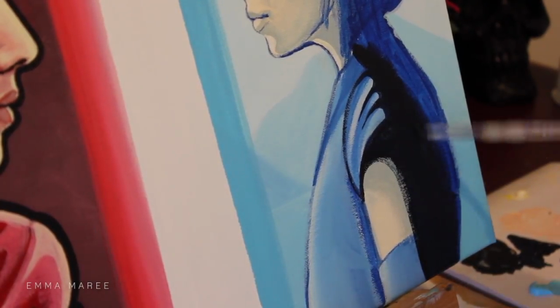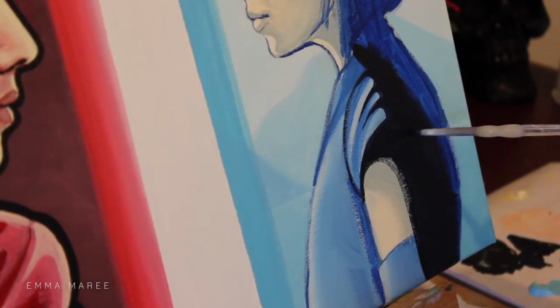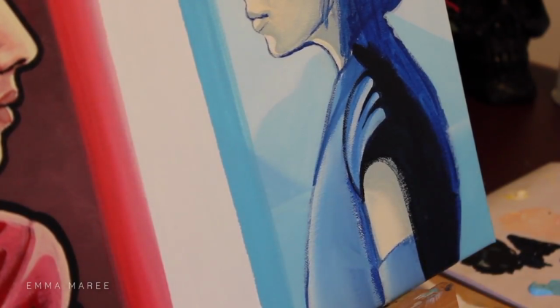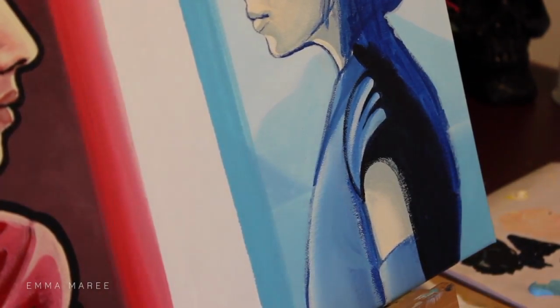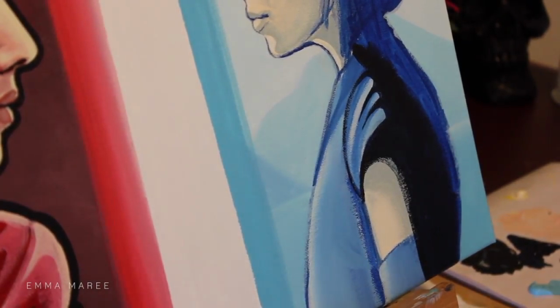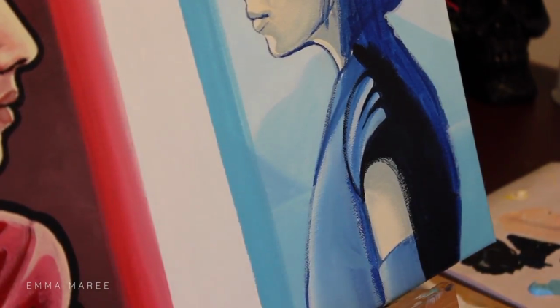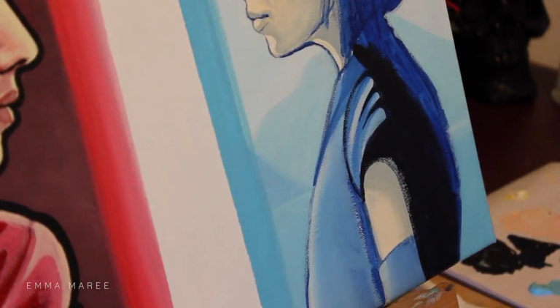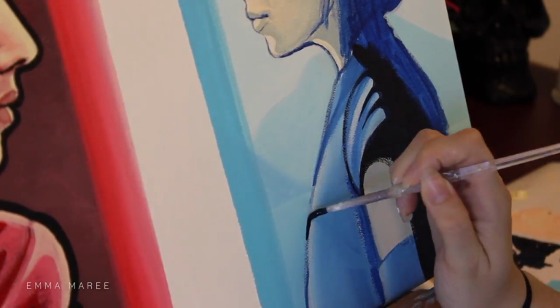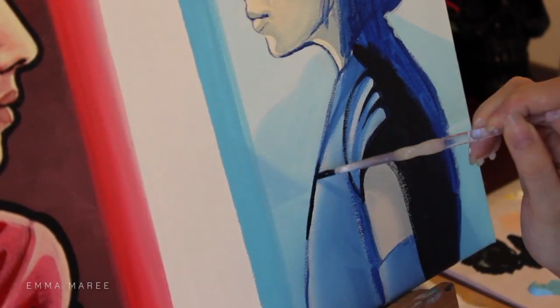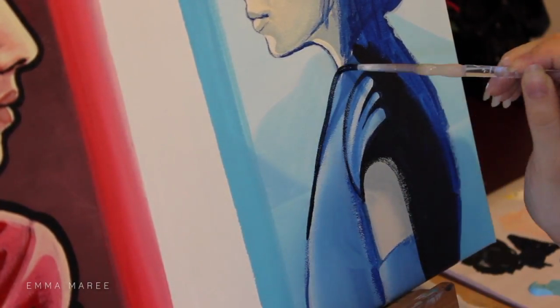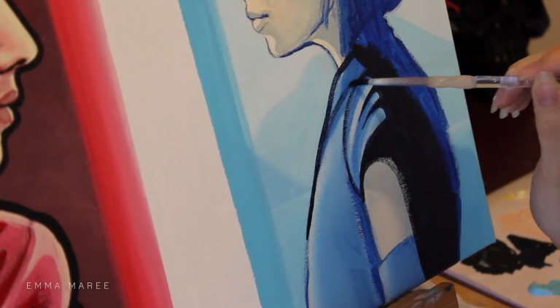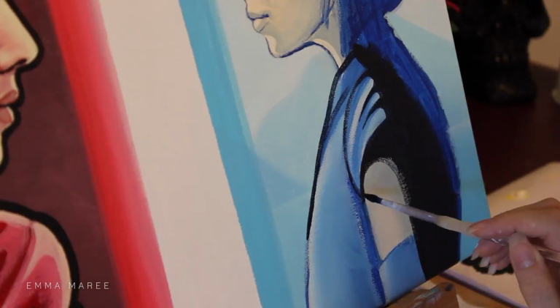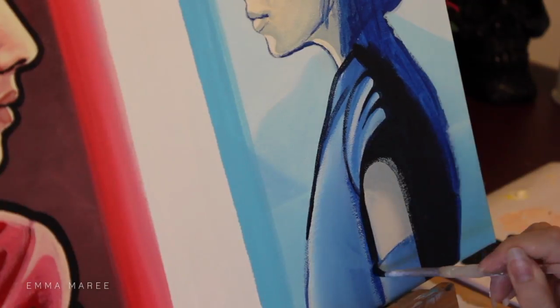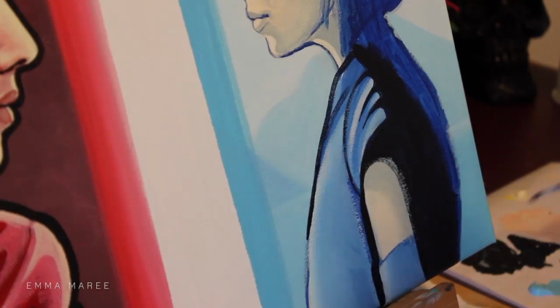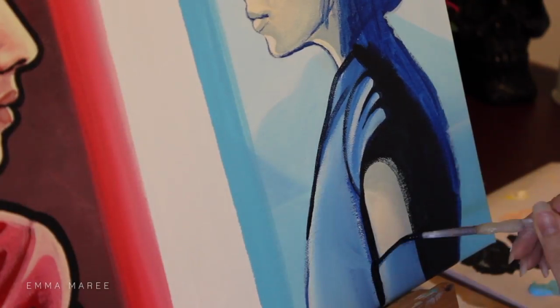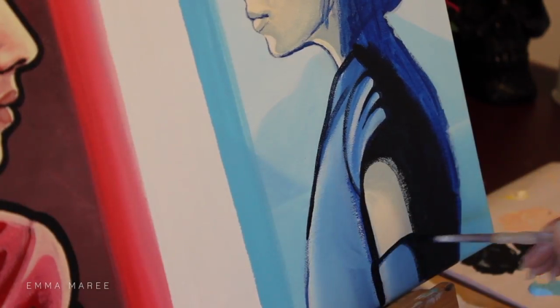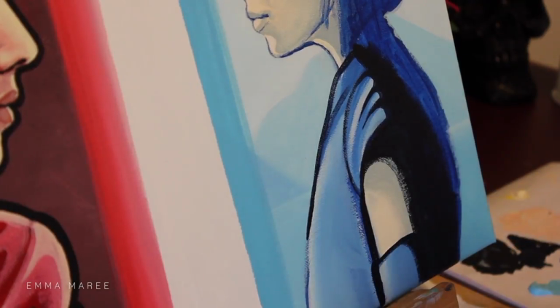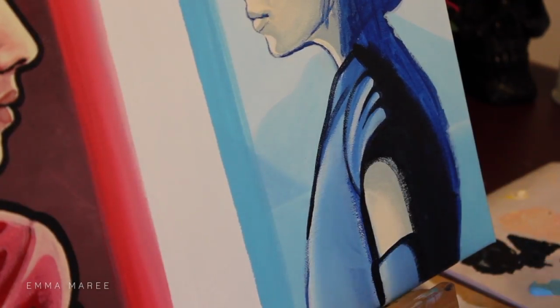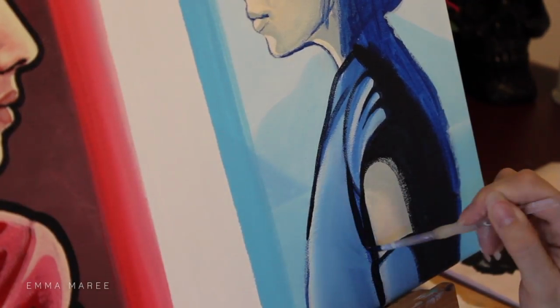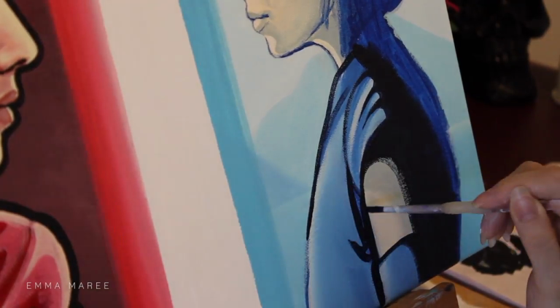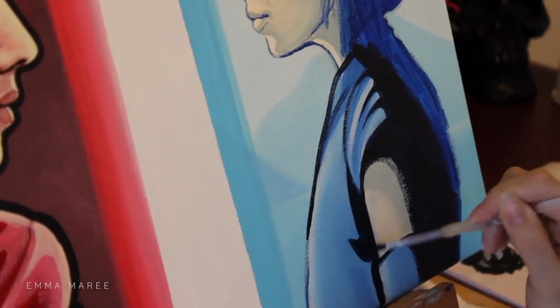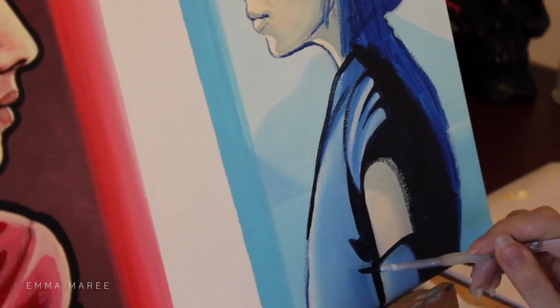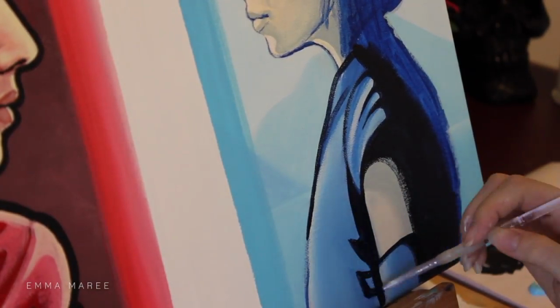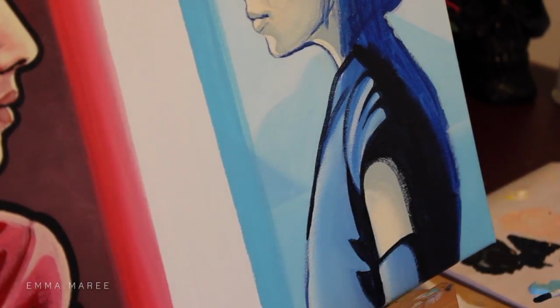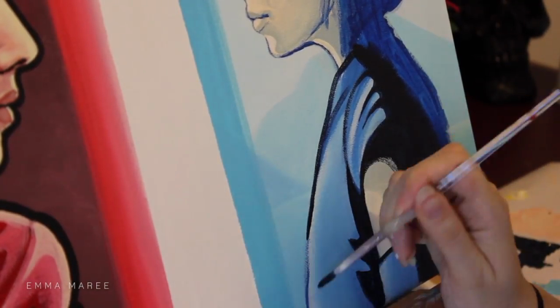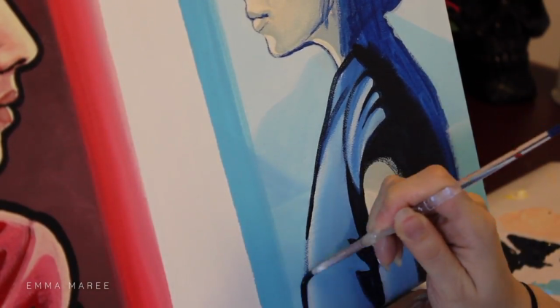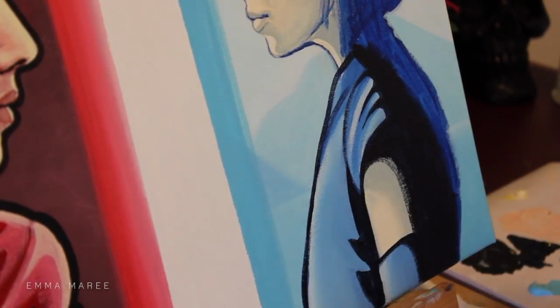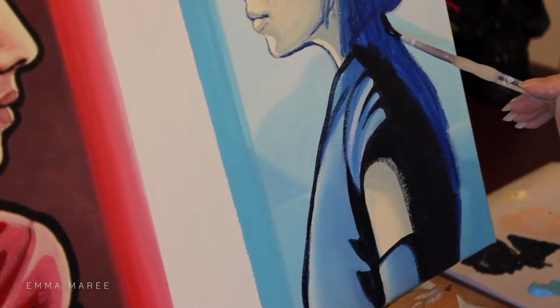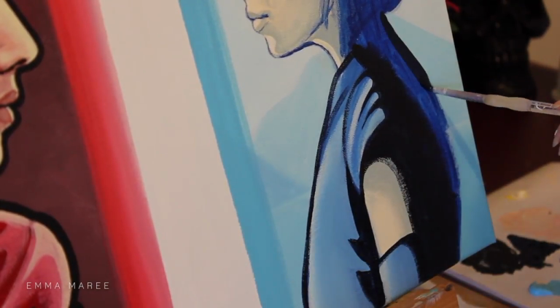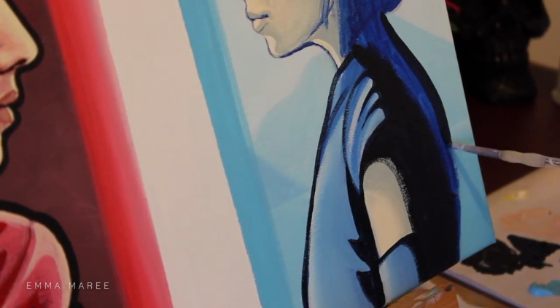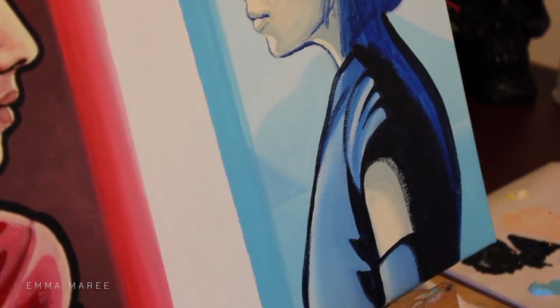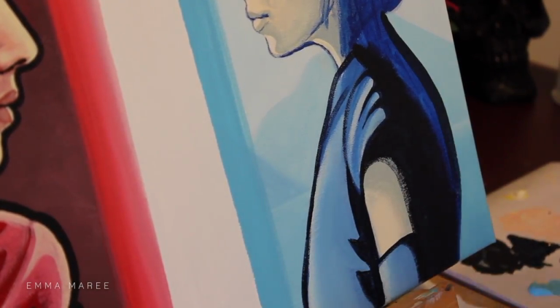For the black color that I'm using for the line work, I've made it myself — it is a combination of burnt umber and Phthalo blue.